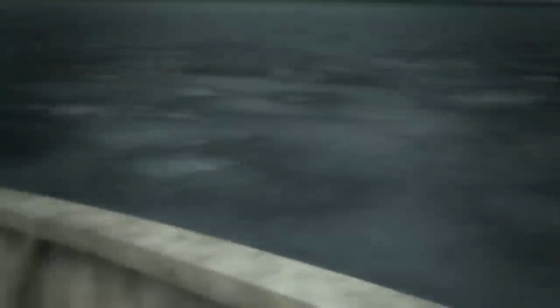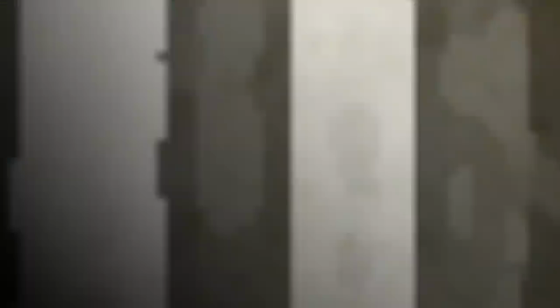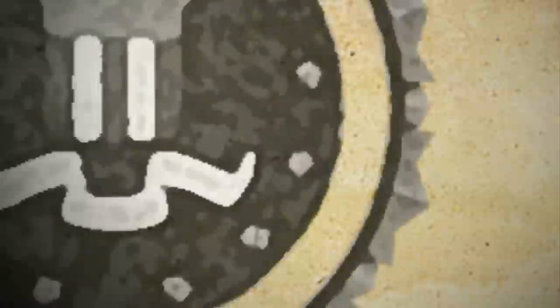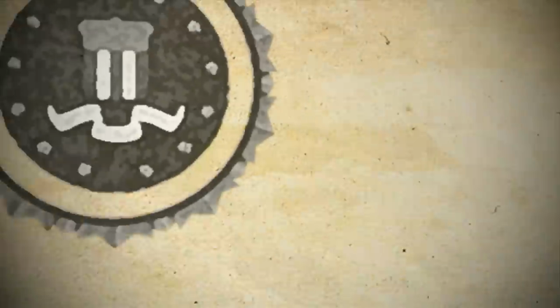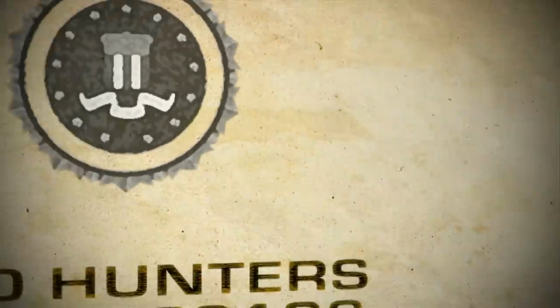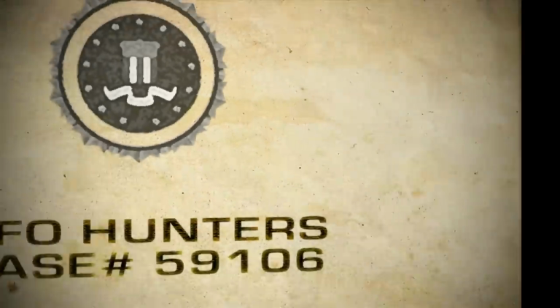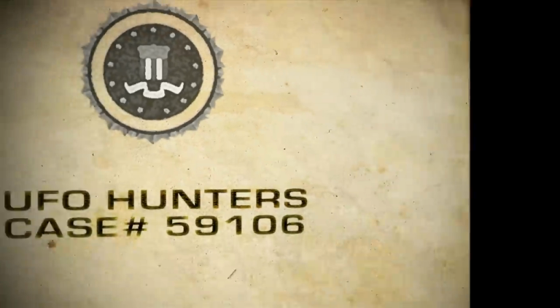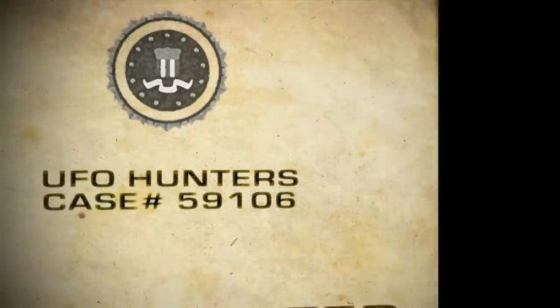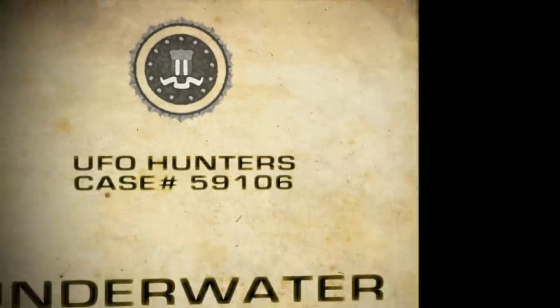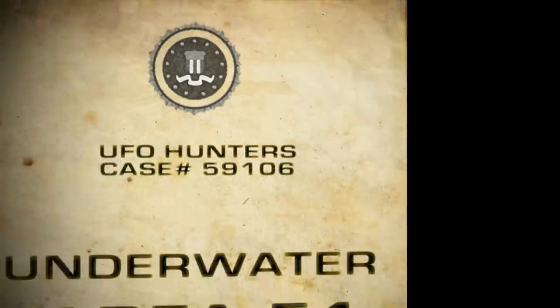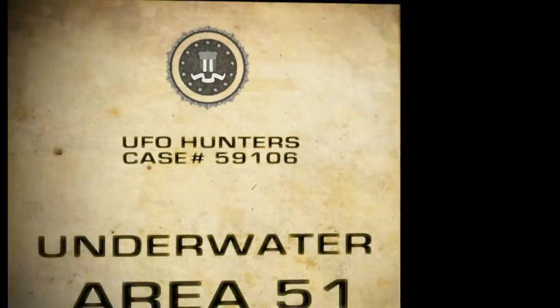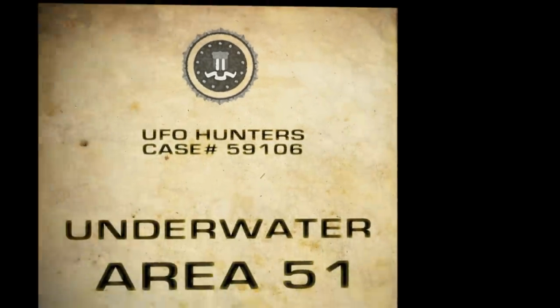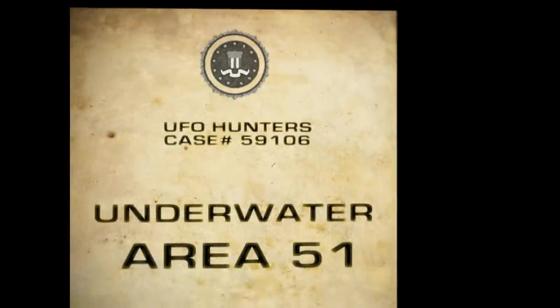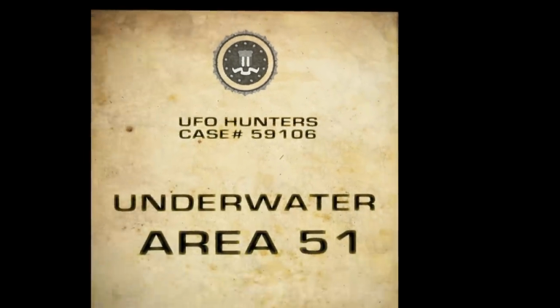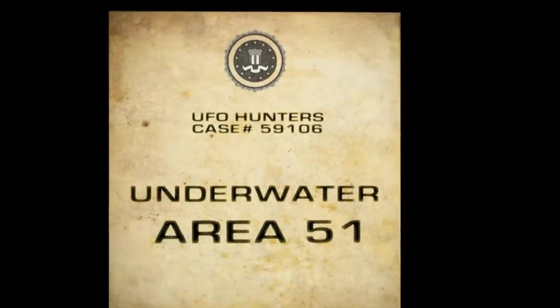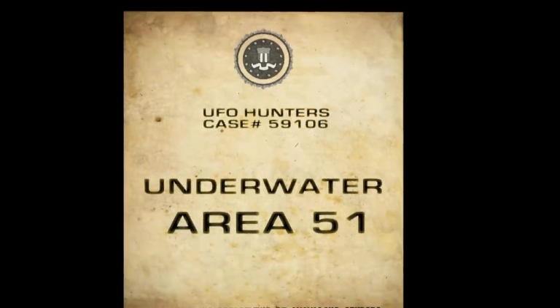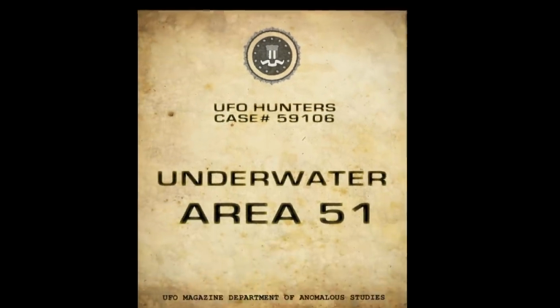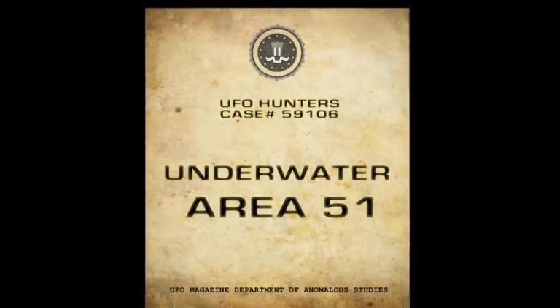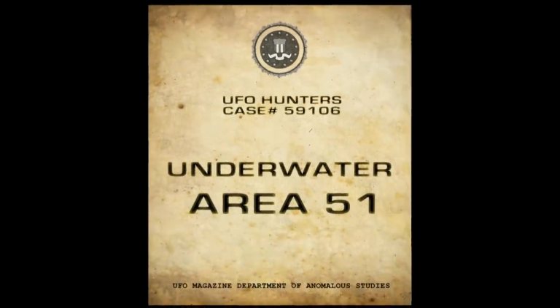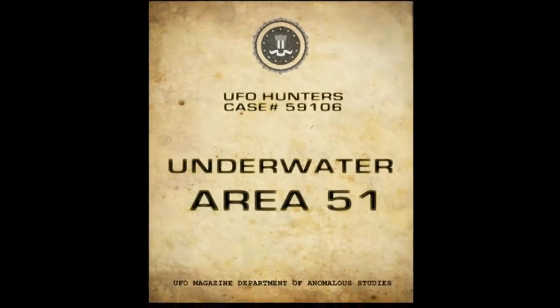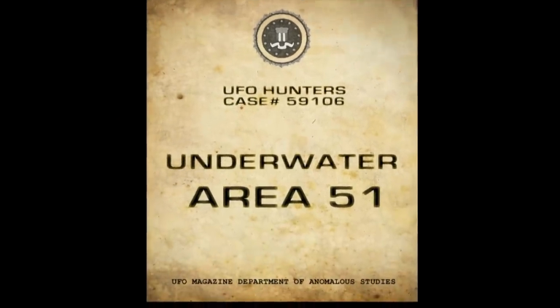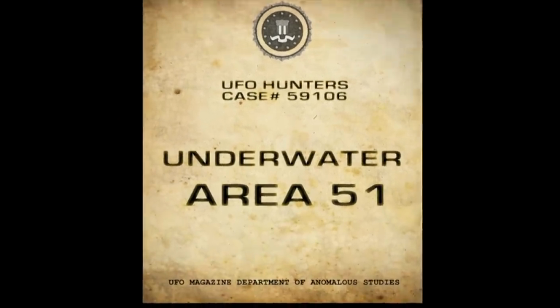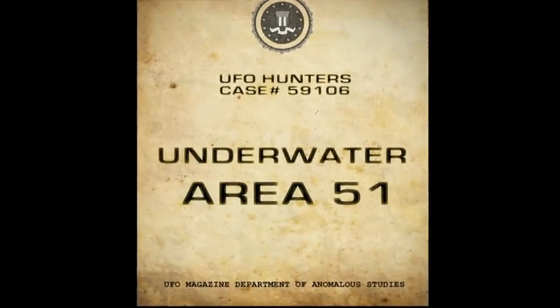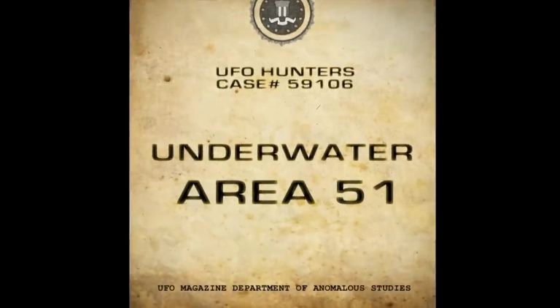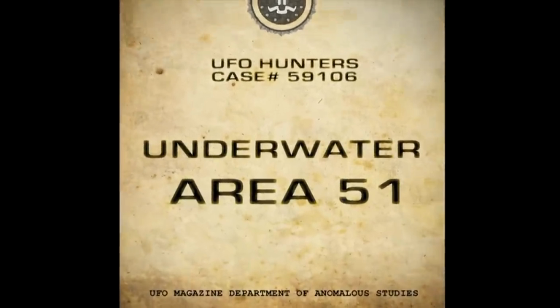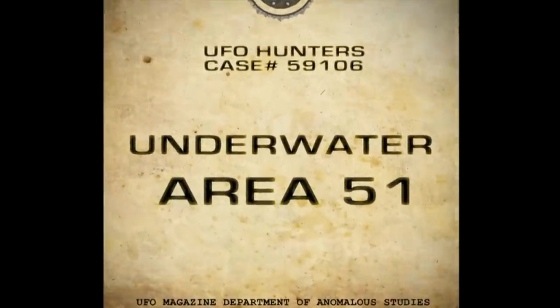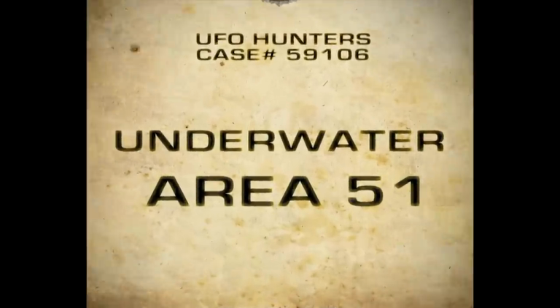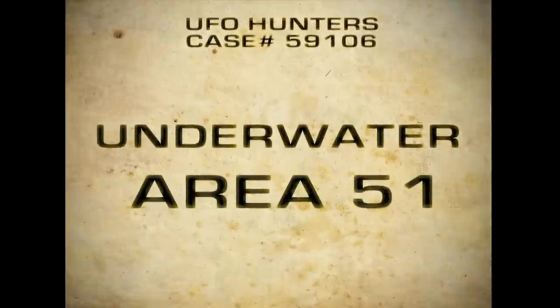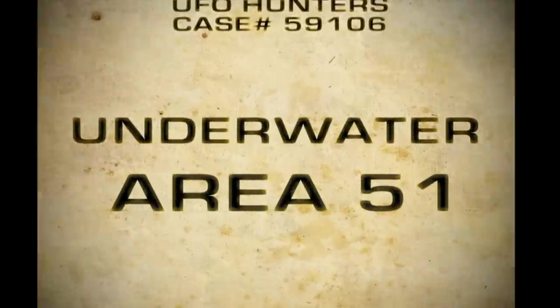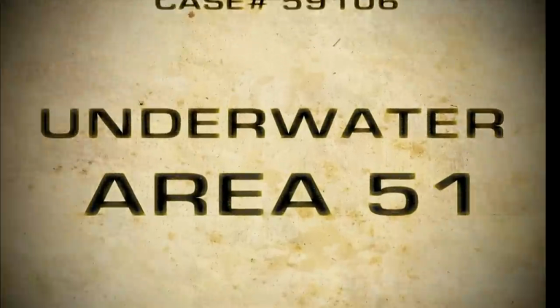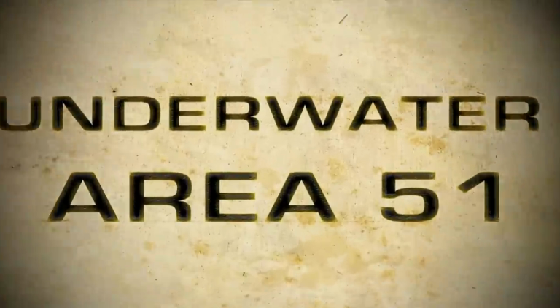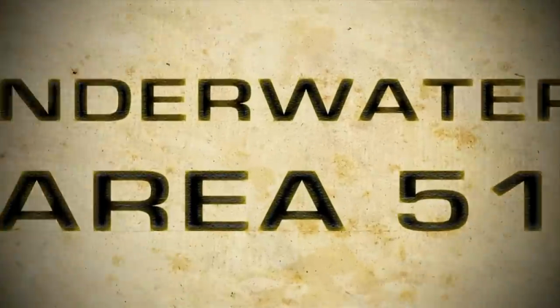This is case number 59106: Underwater Area 51.